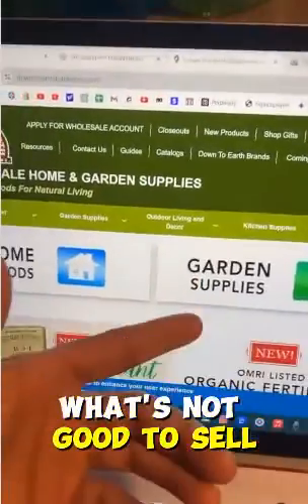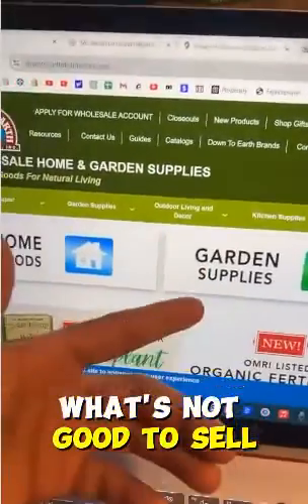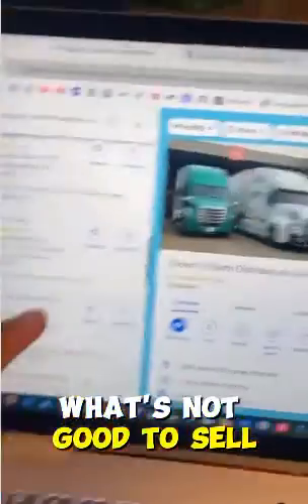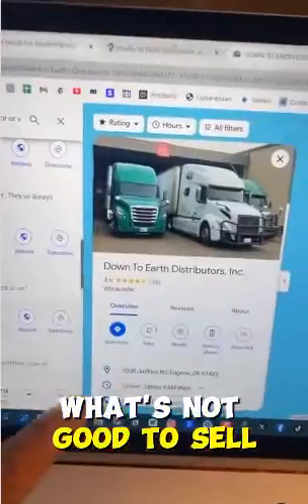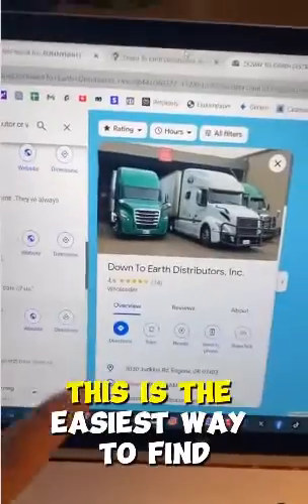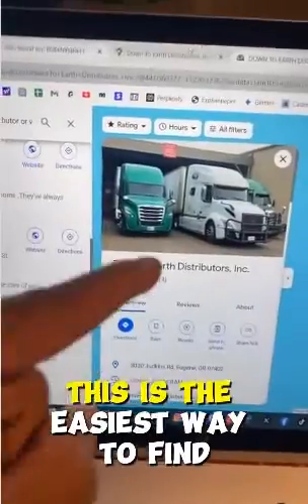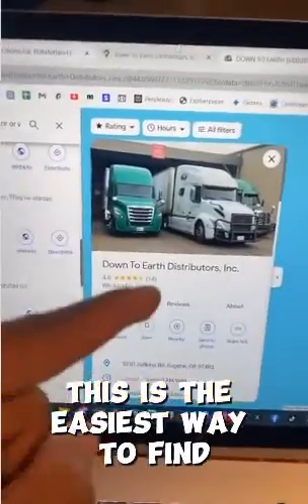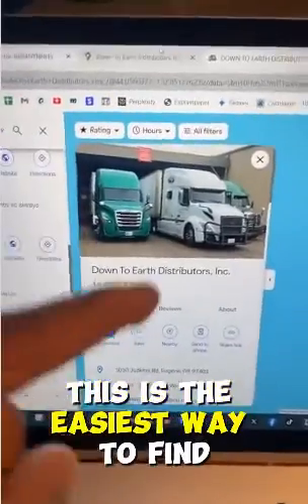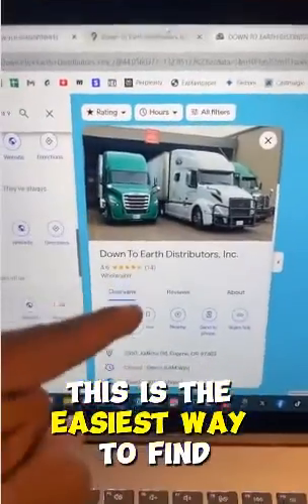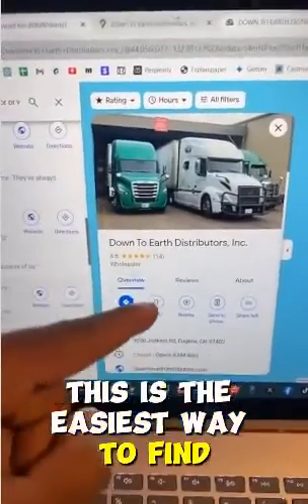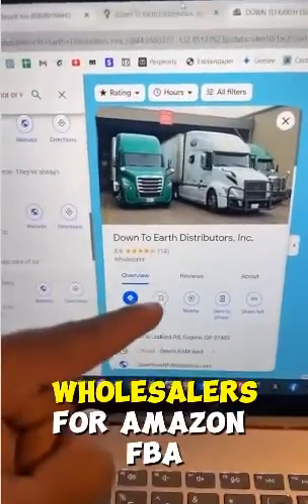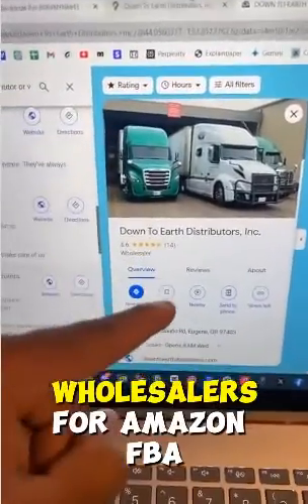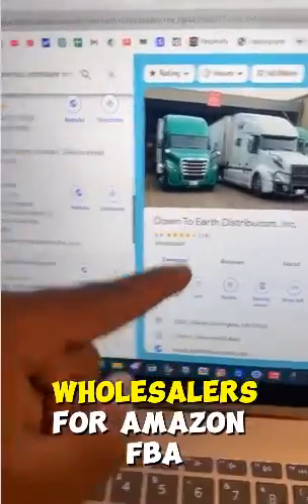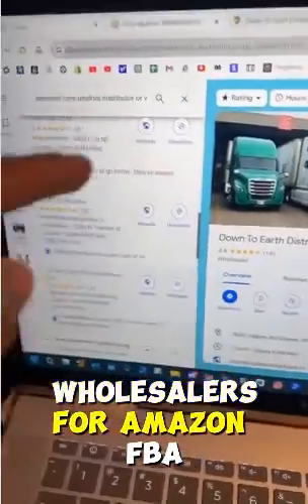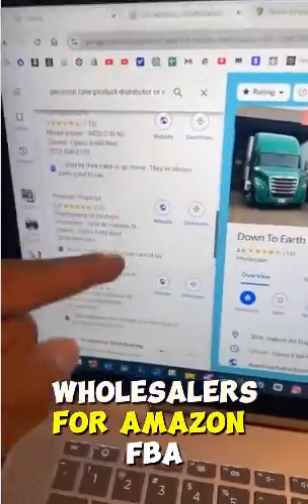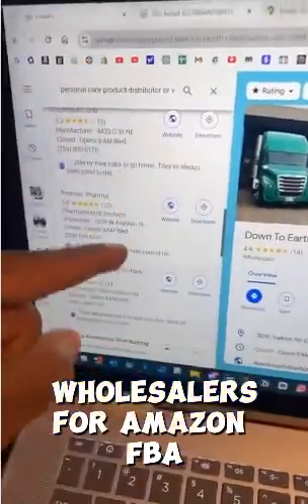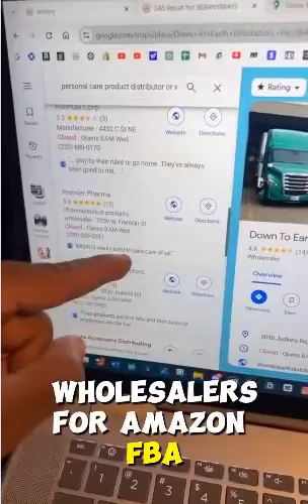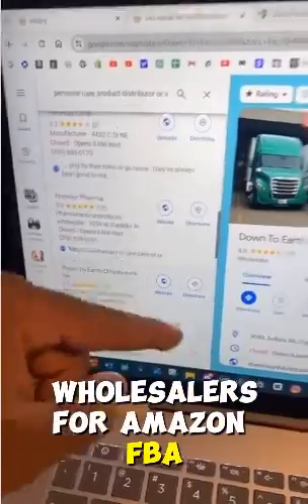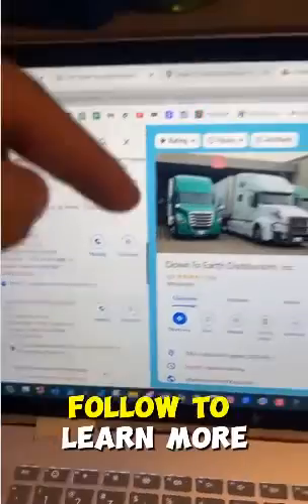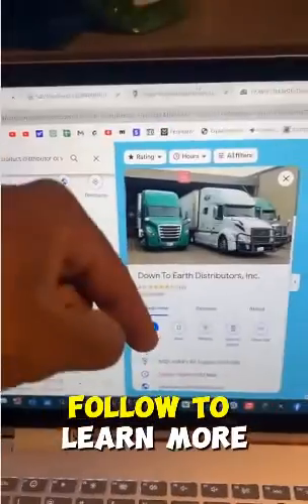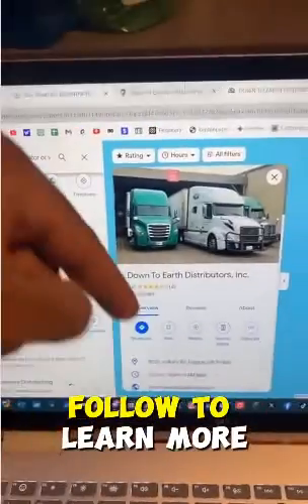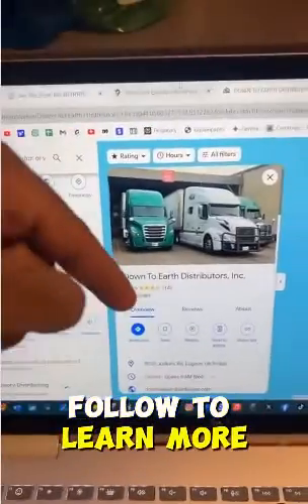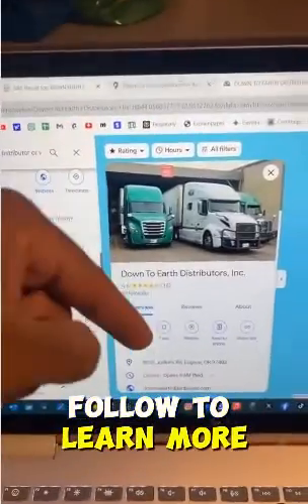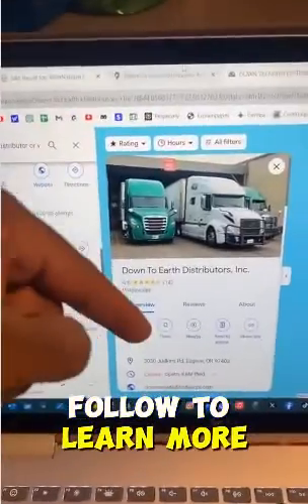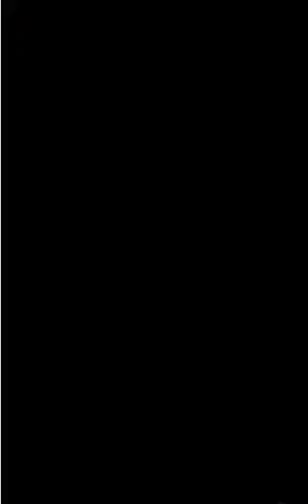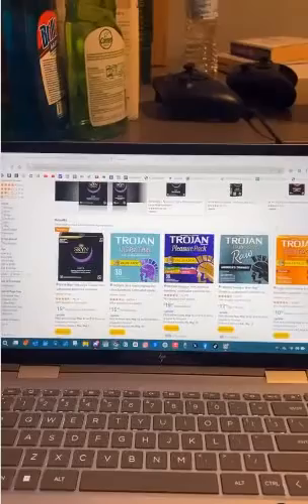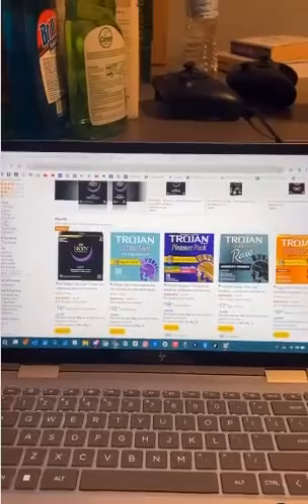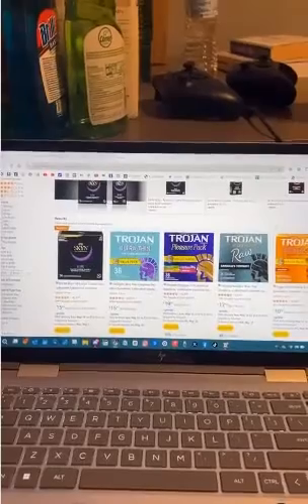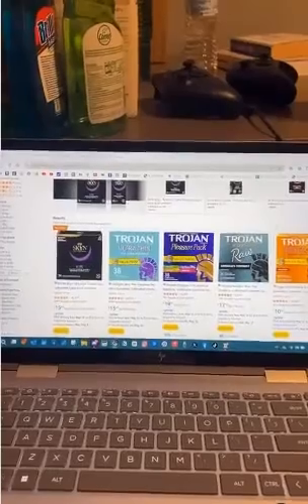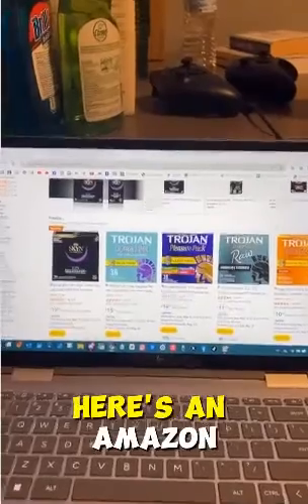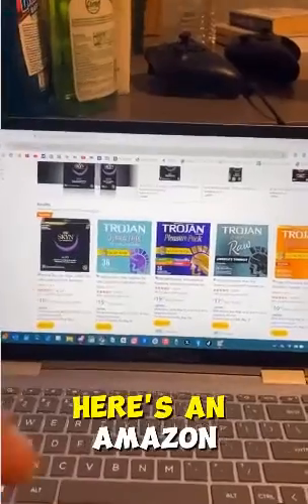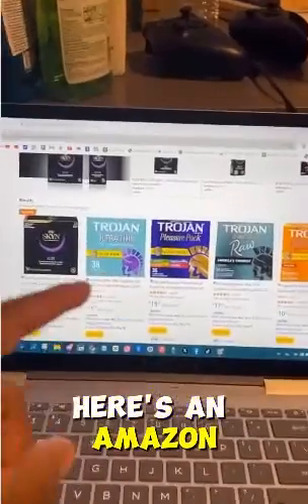This is the easiest way to find wholesalers for Amazon FBA. Follow to win more.